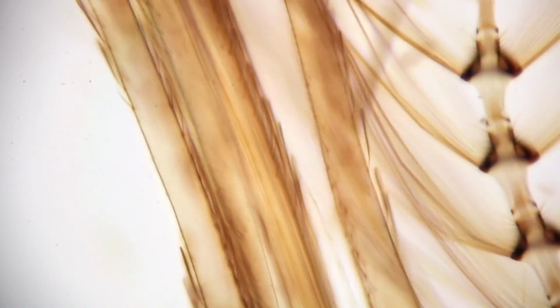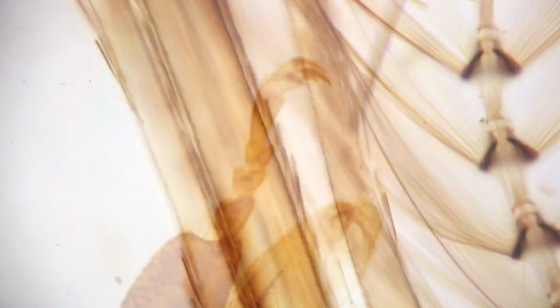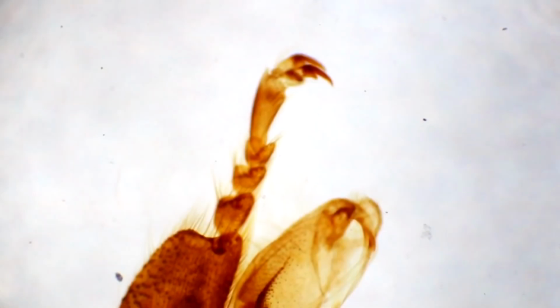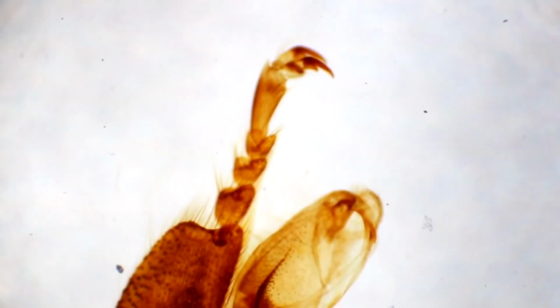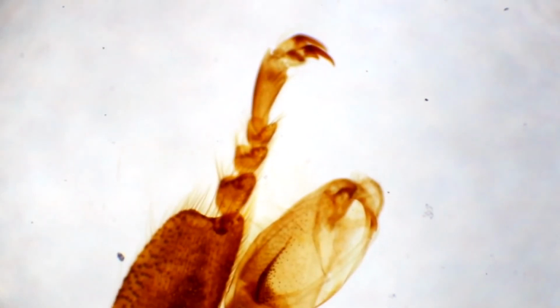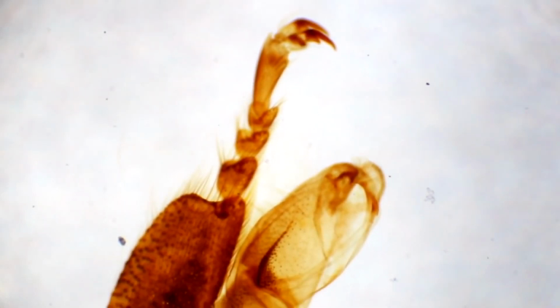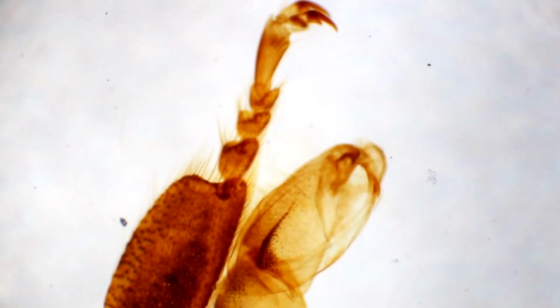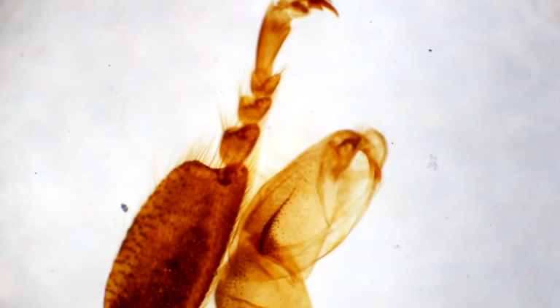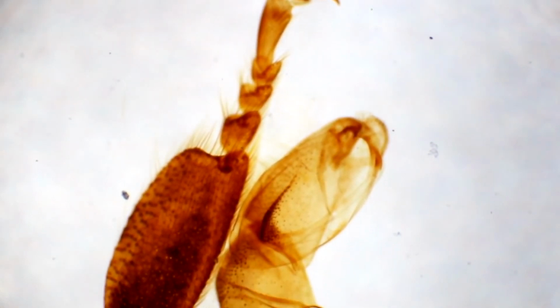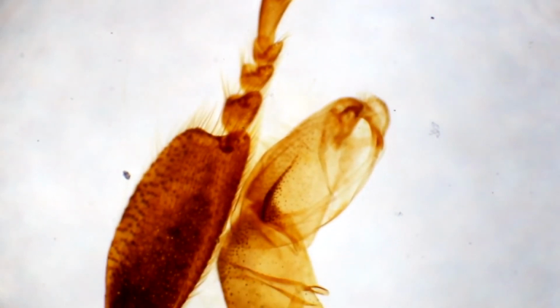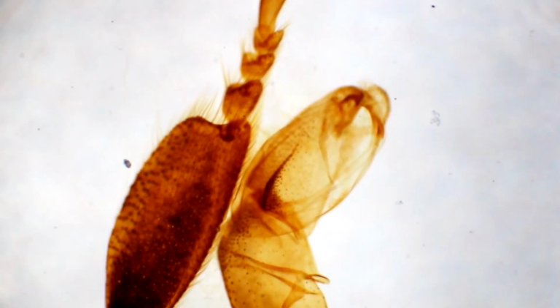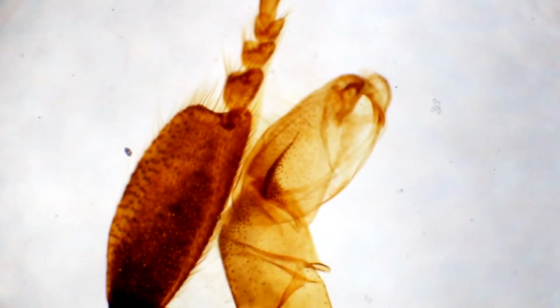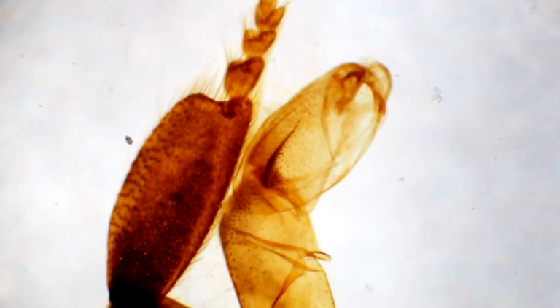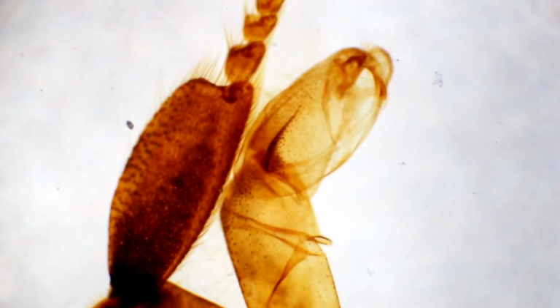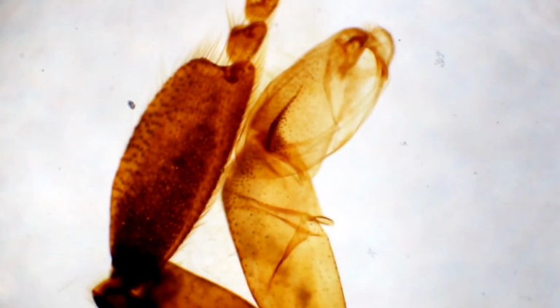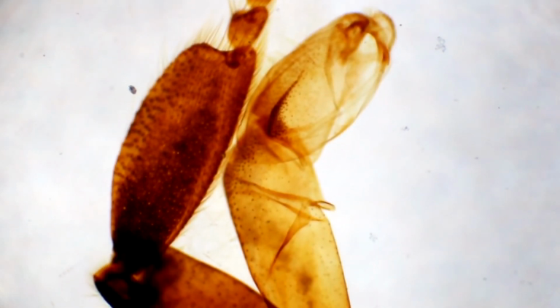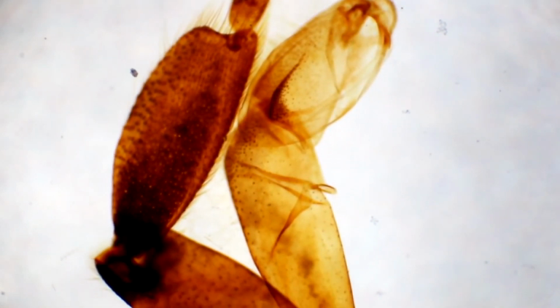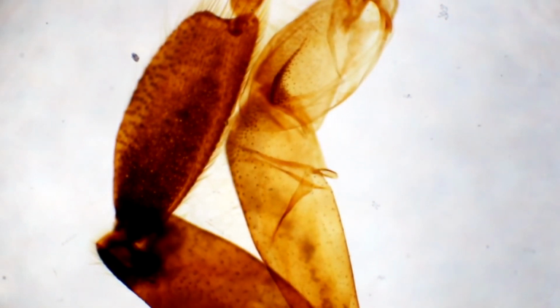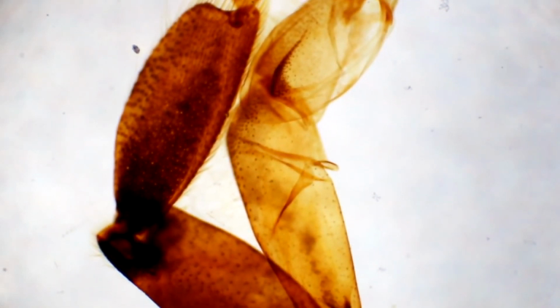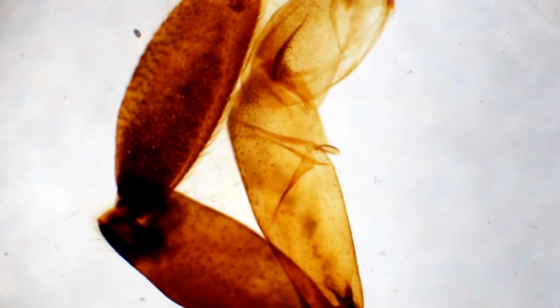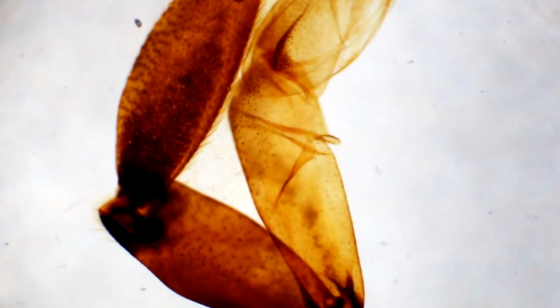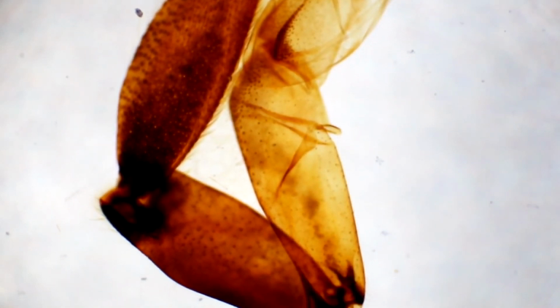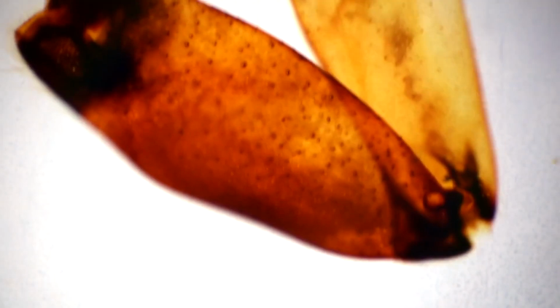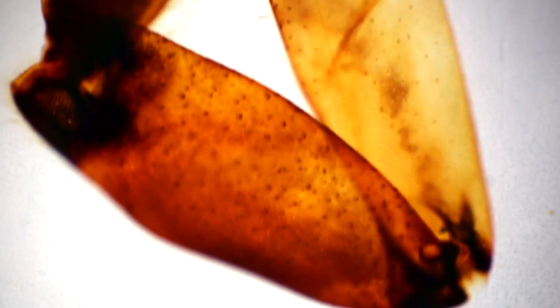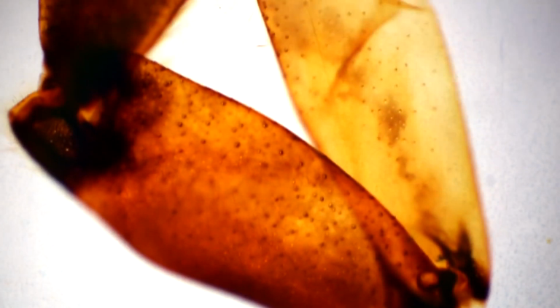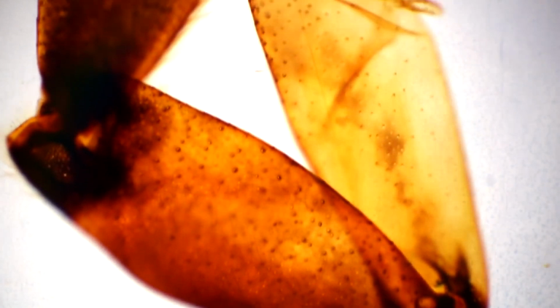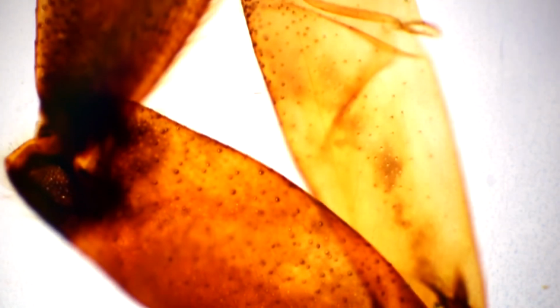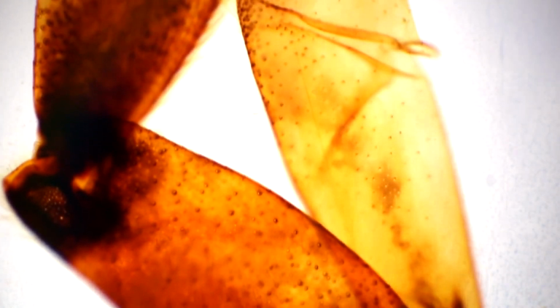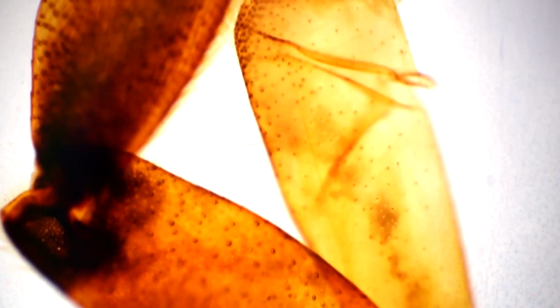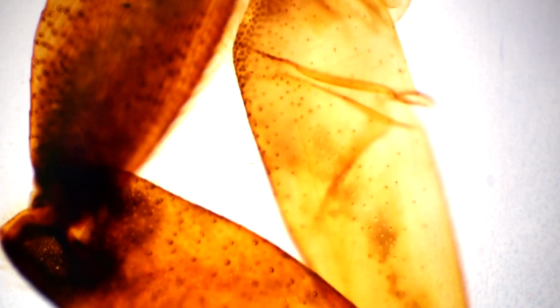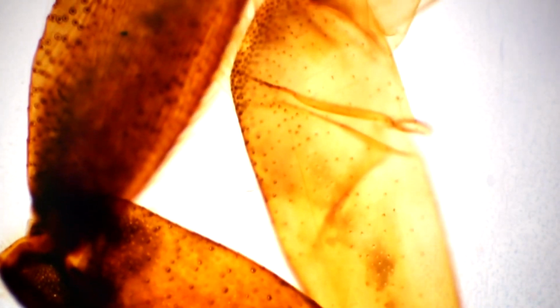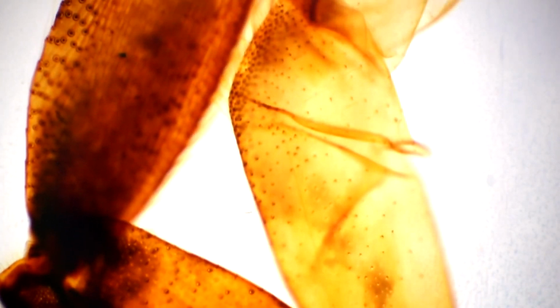Another ready-made sample shows bee limbs. It is clearly visible how large the claws of this insect are.